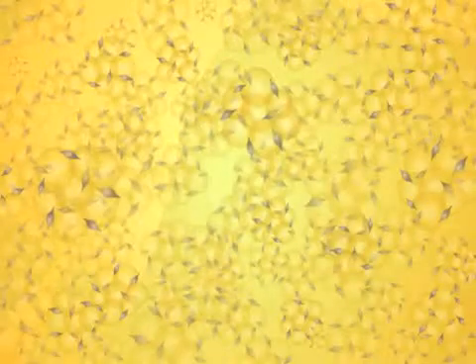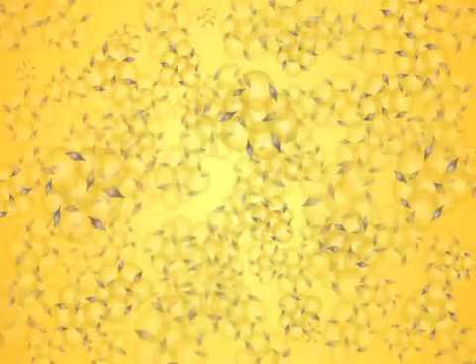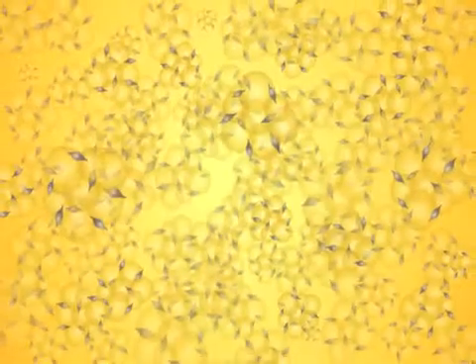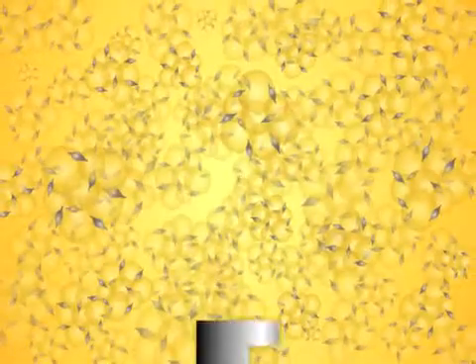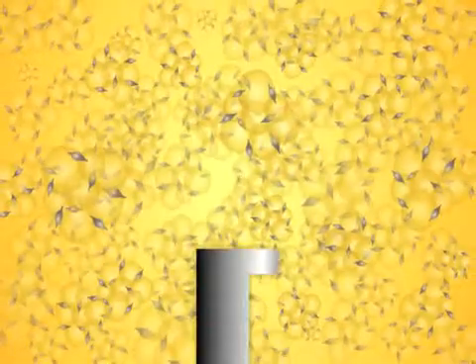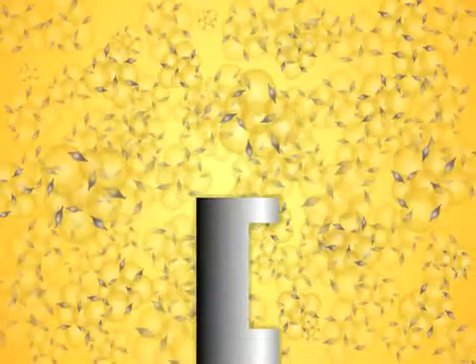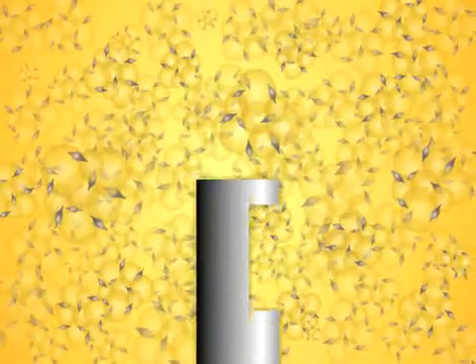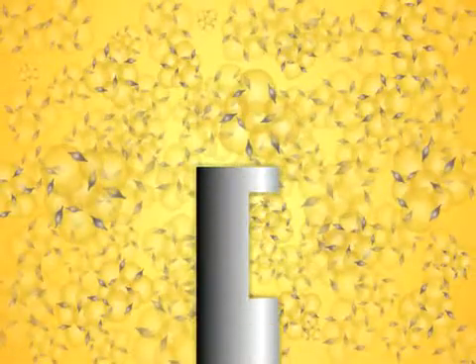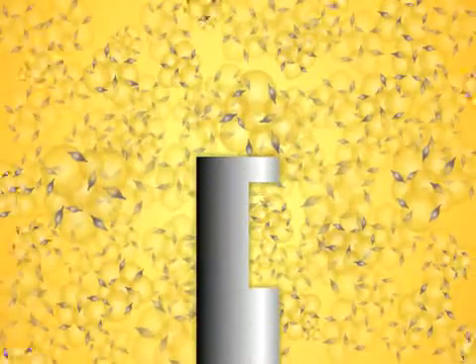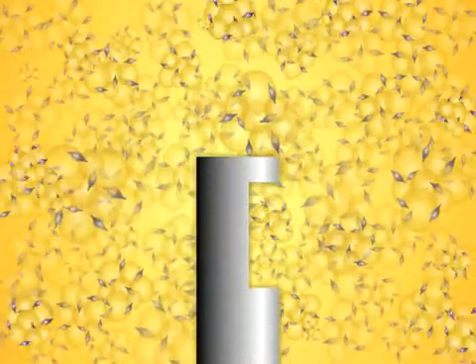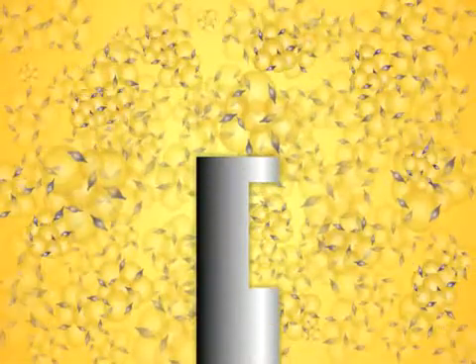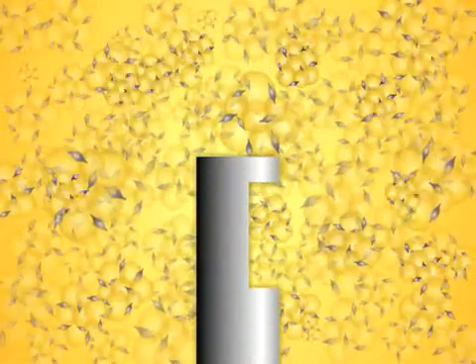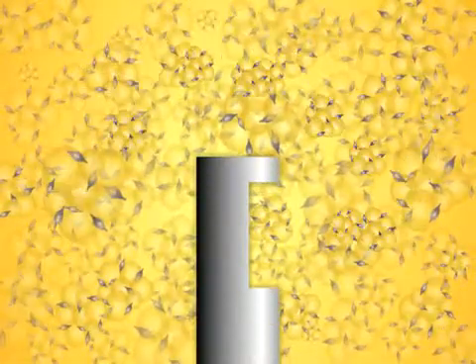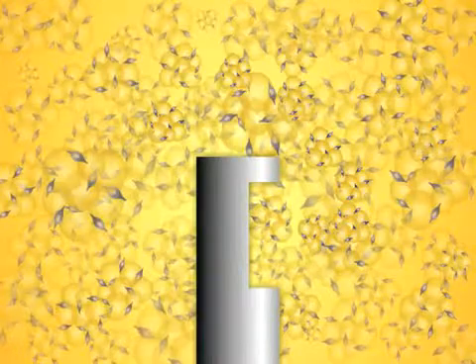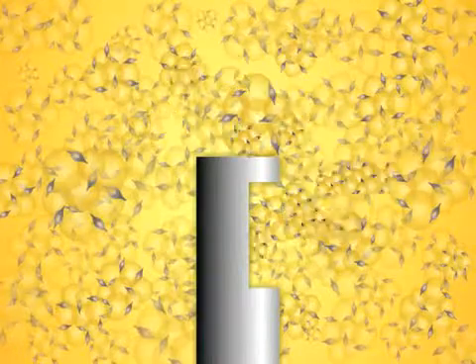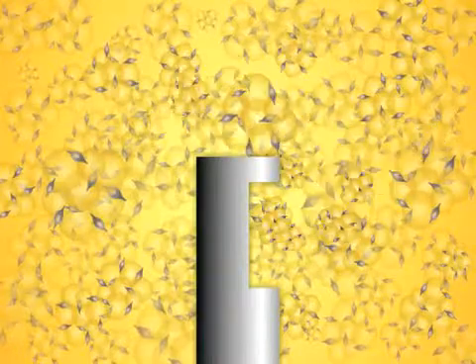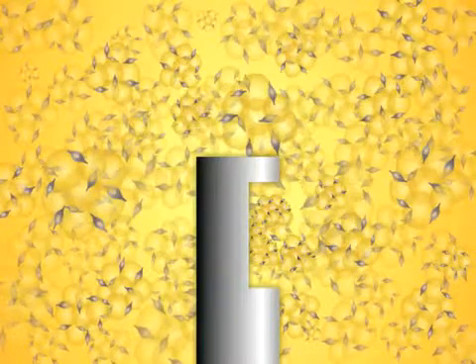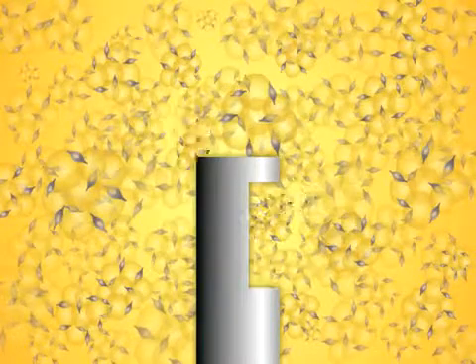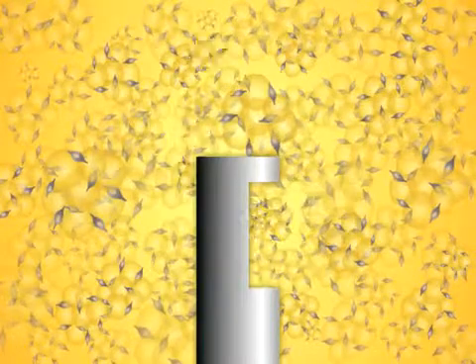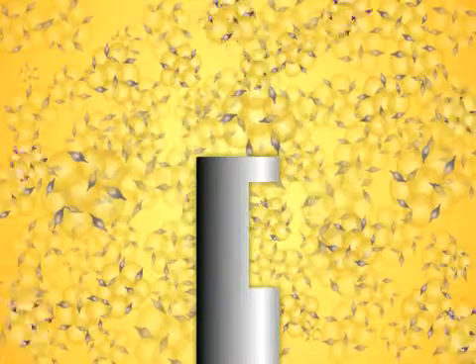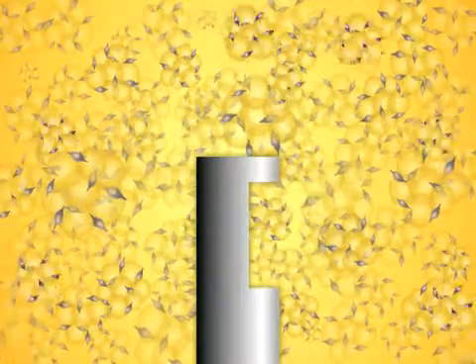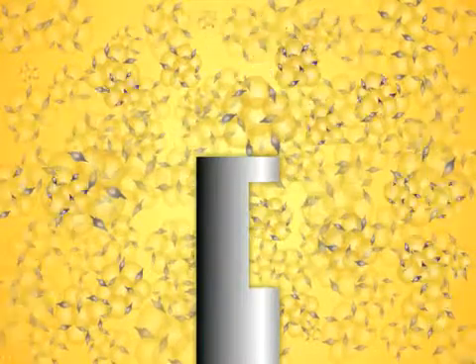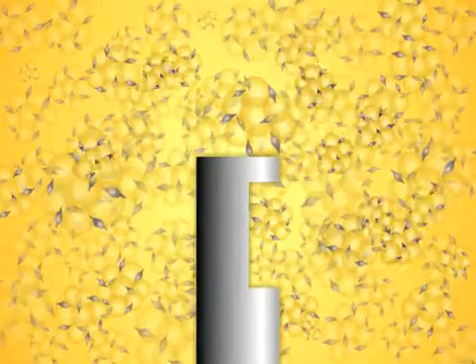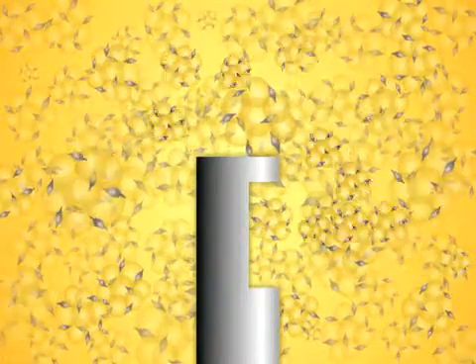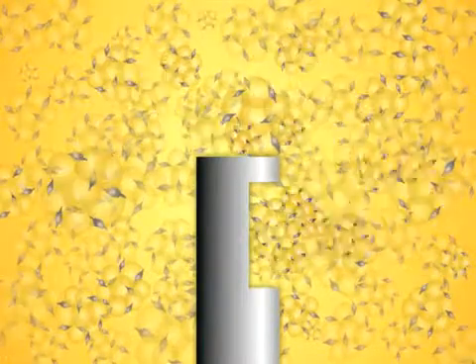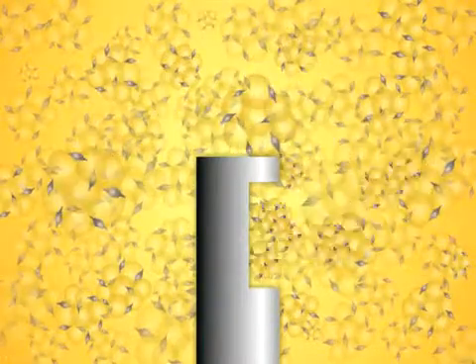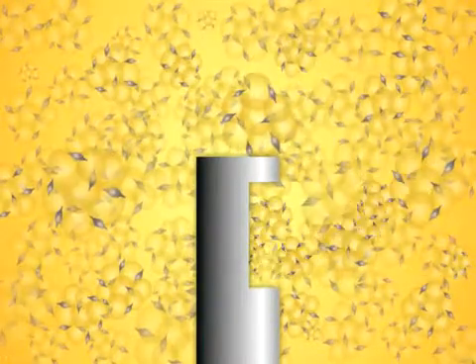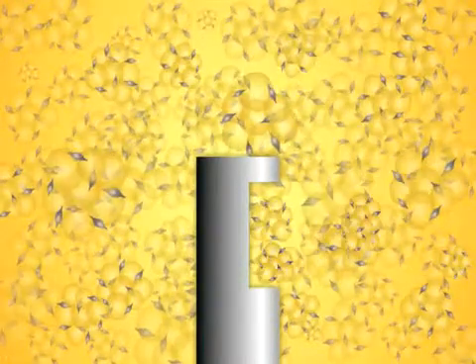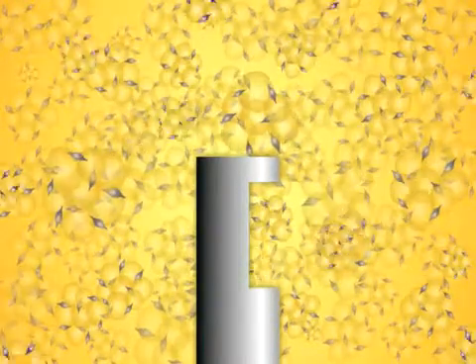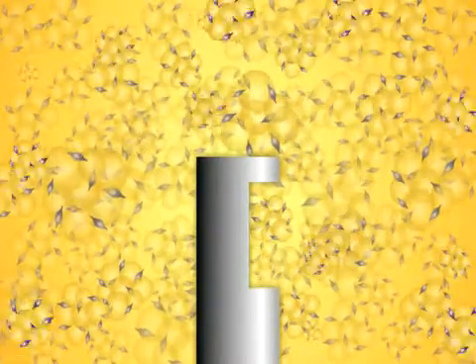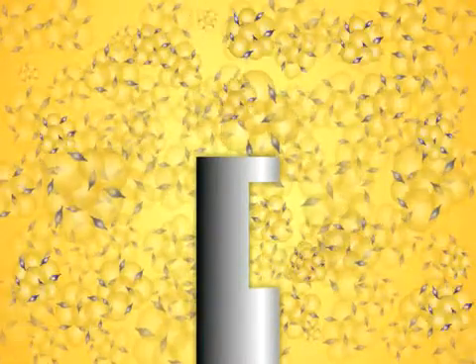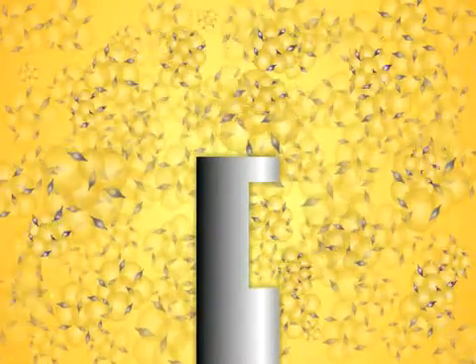The fat contains millions of dormant stem cells, seen here in purple. Yellow is fat.